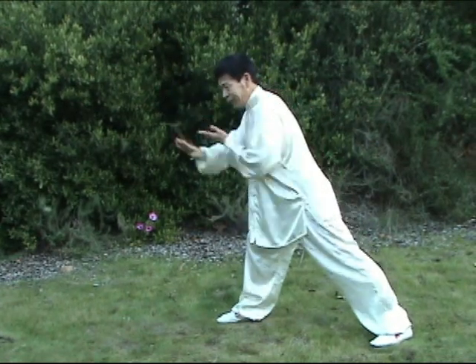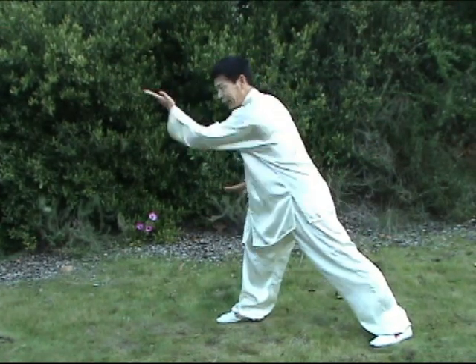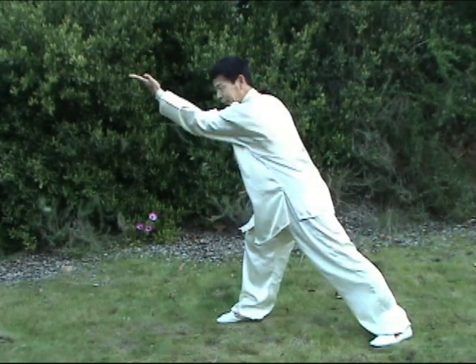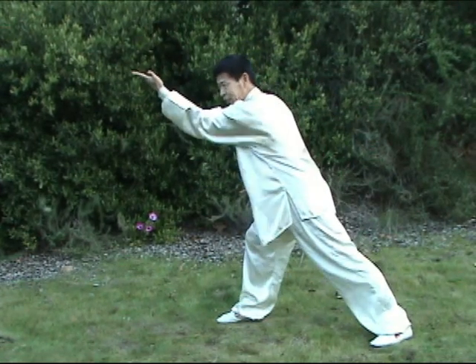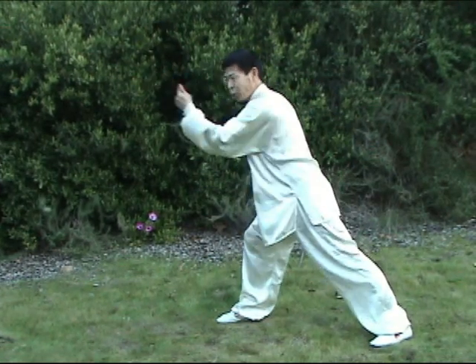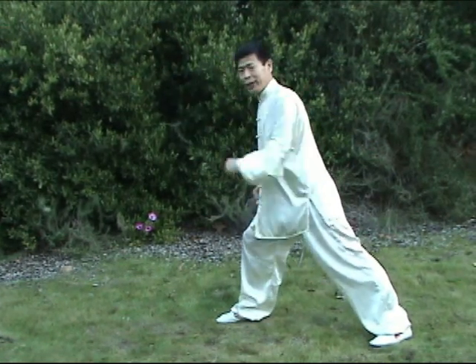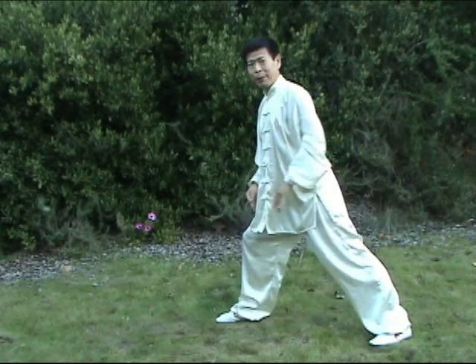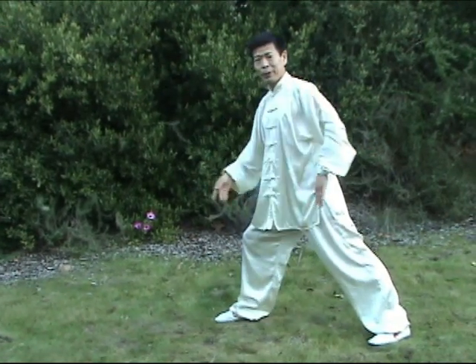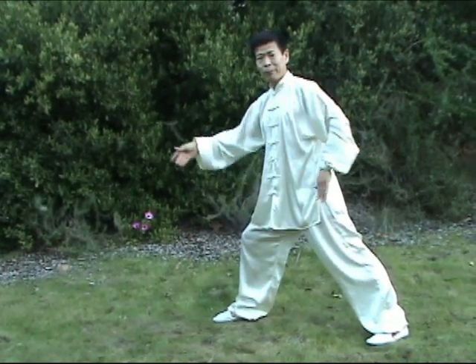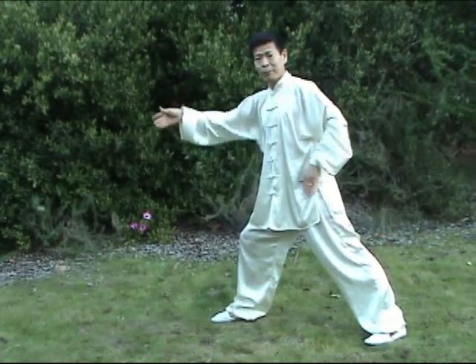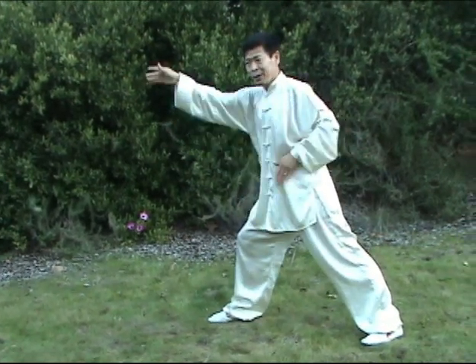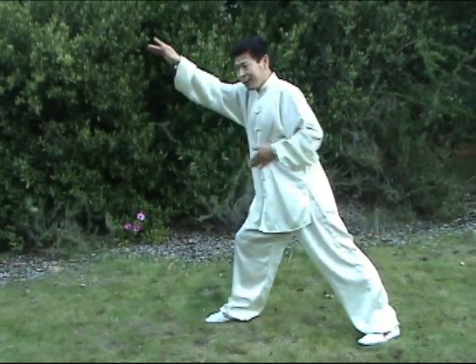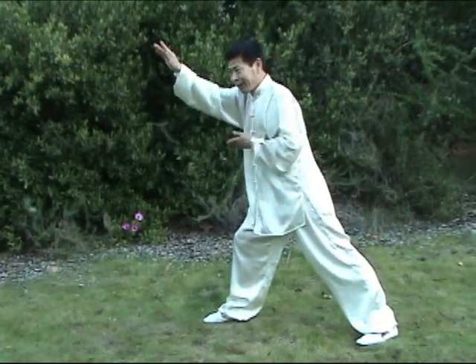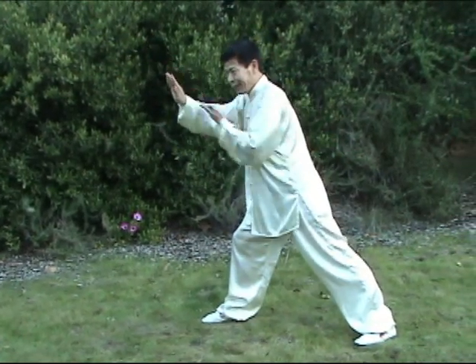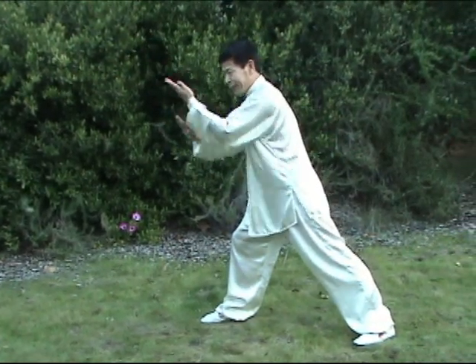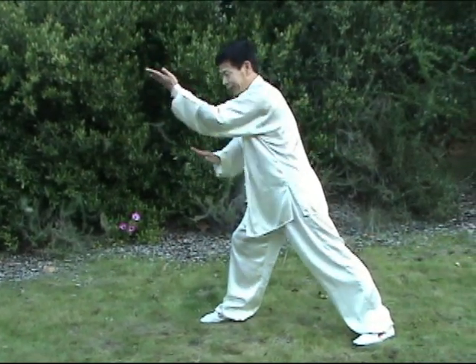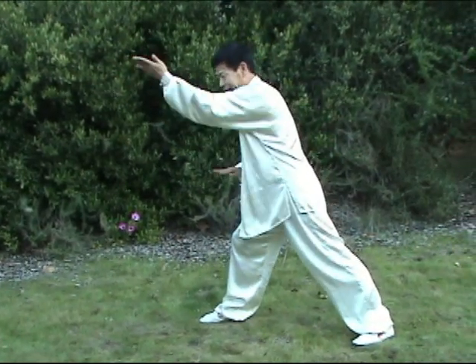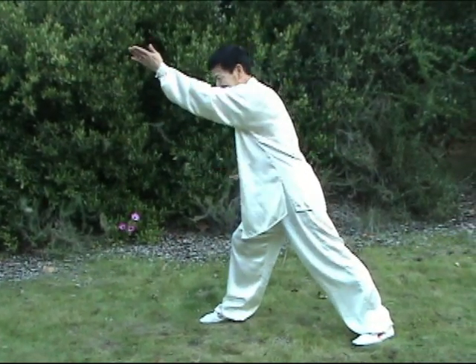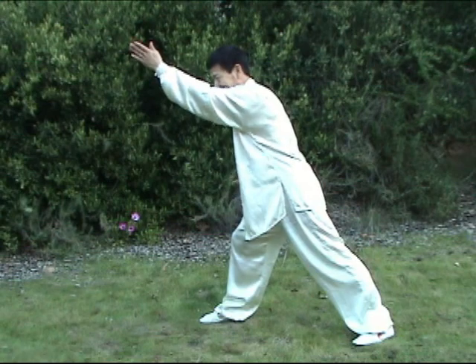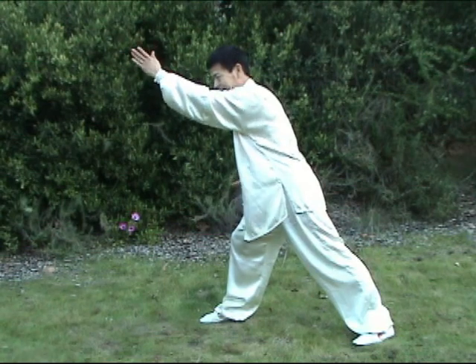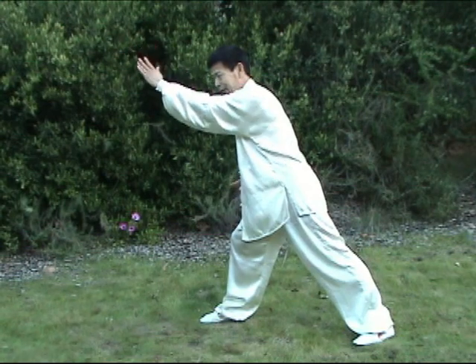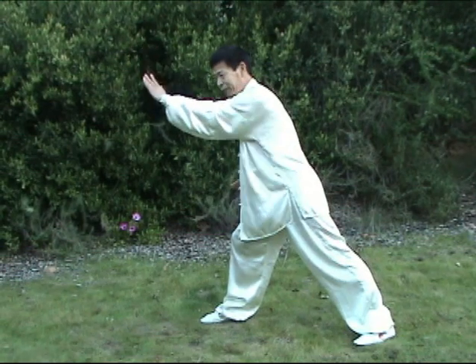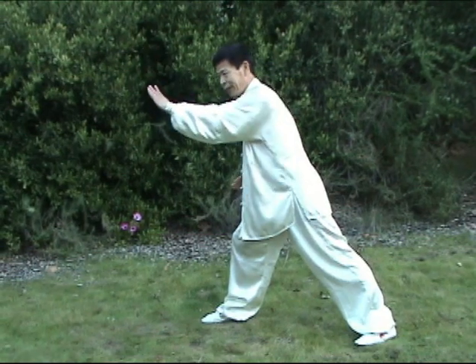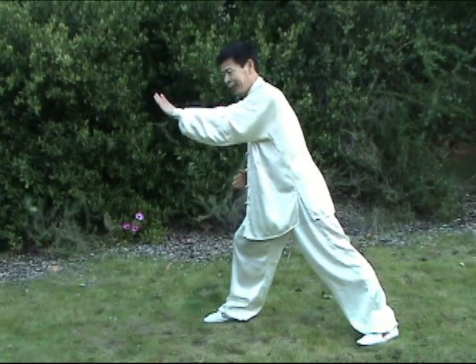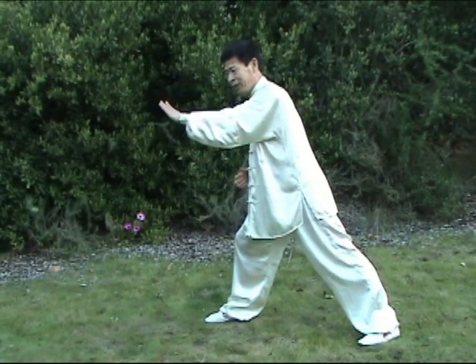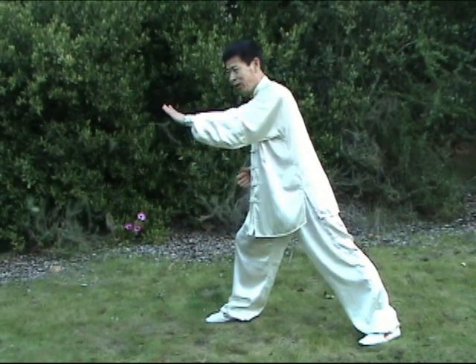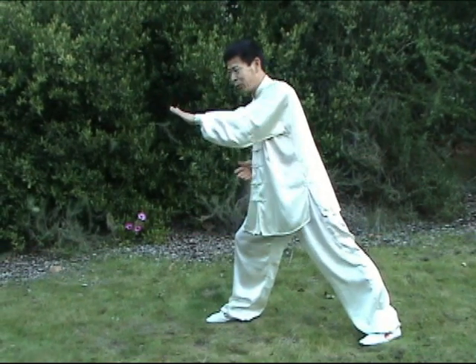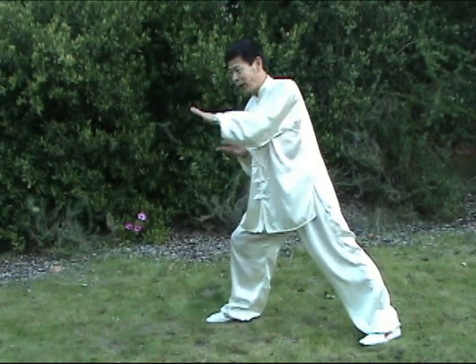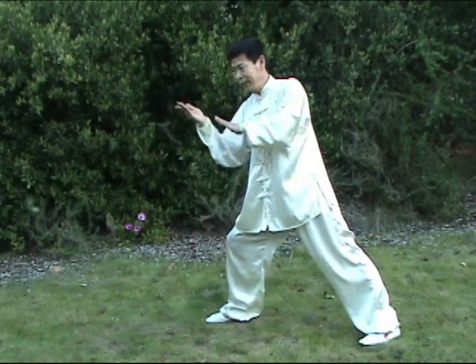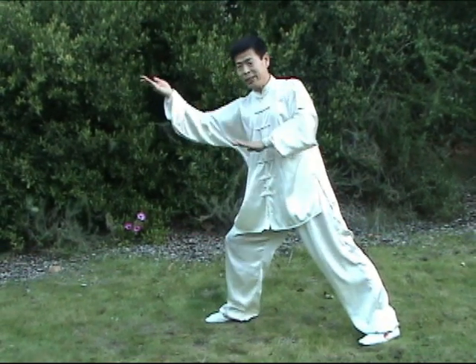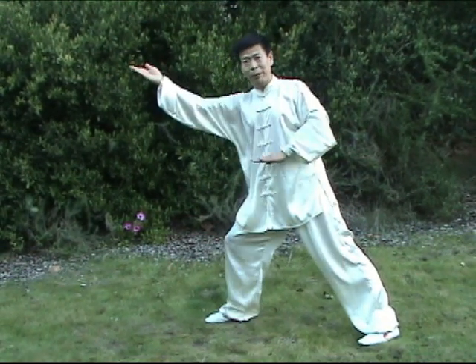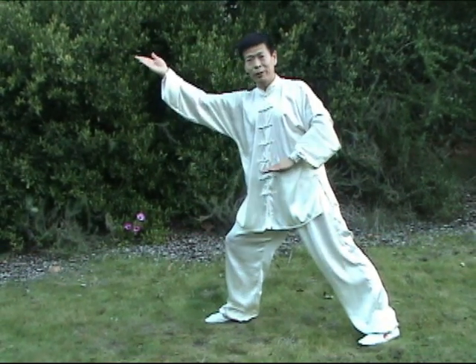Left hand is 穿 (threading), up. Then another time, left hand low, right hand up.